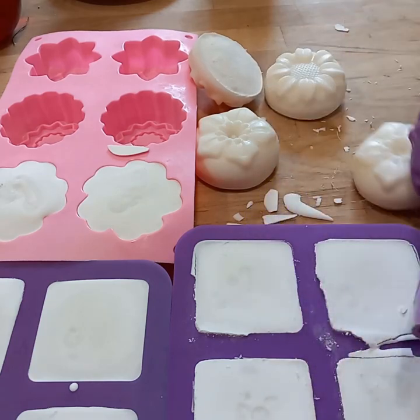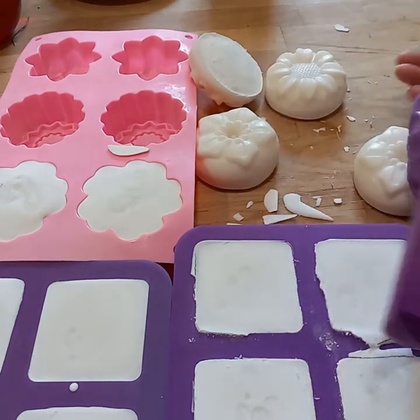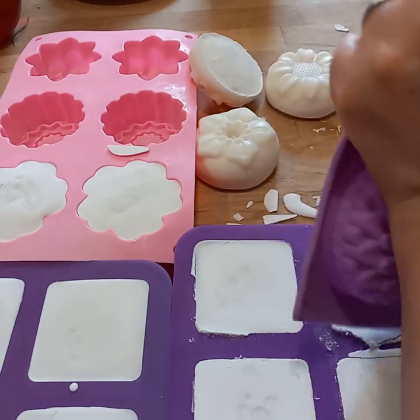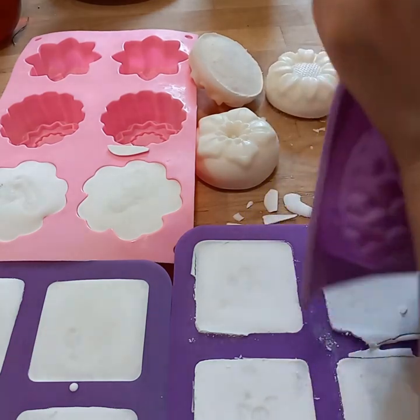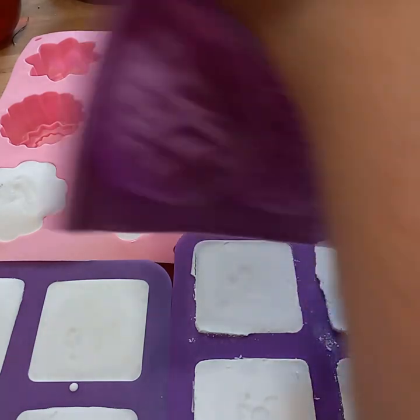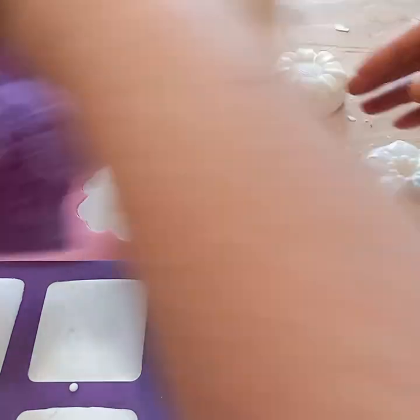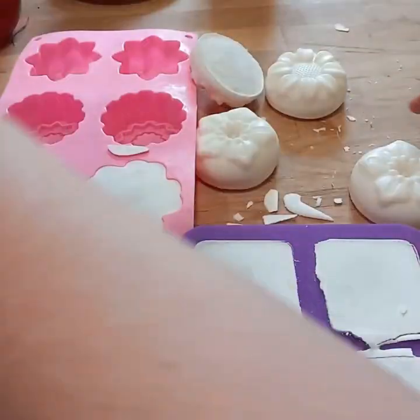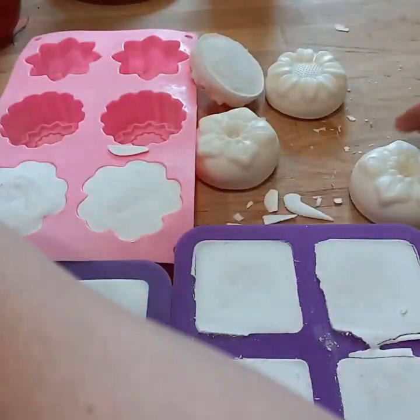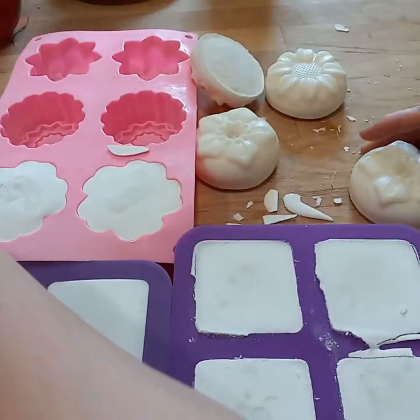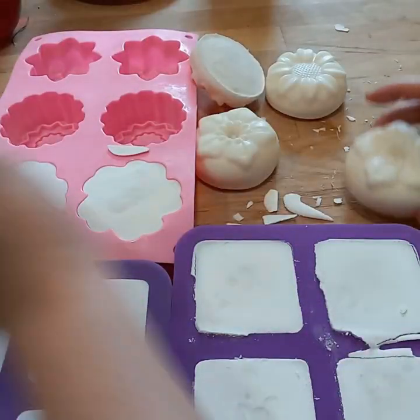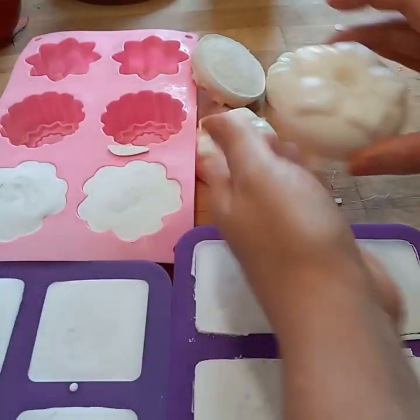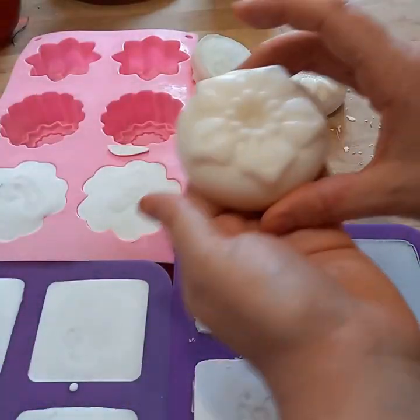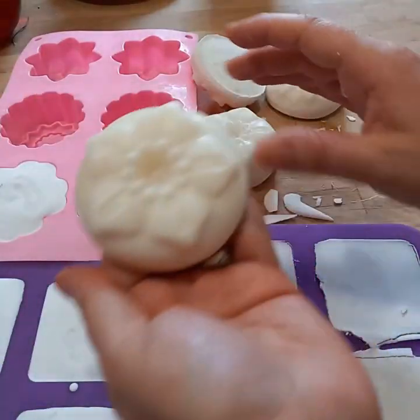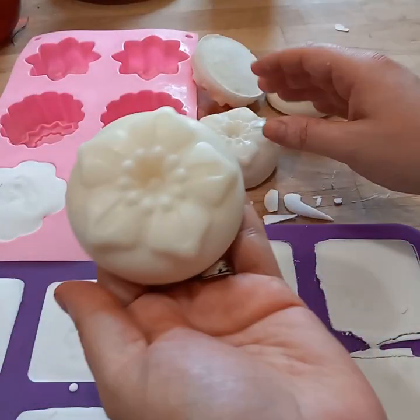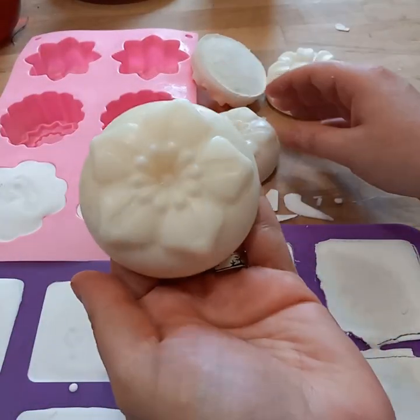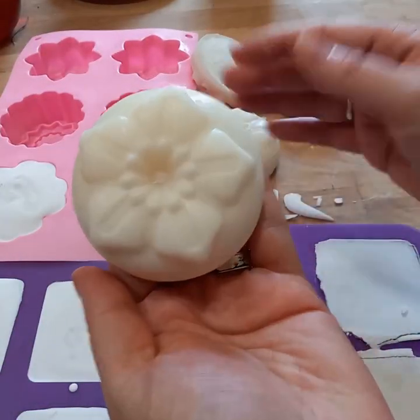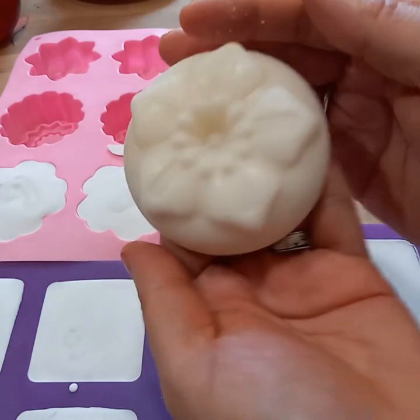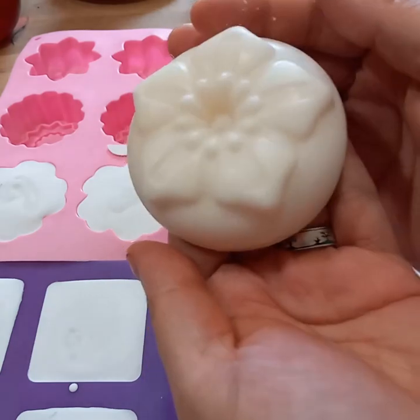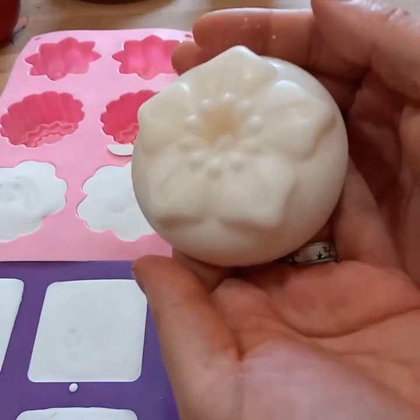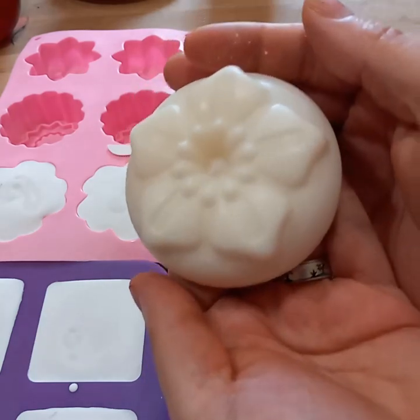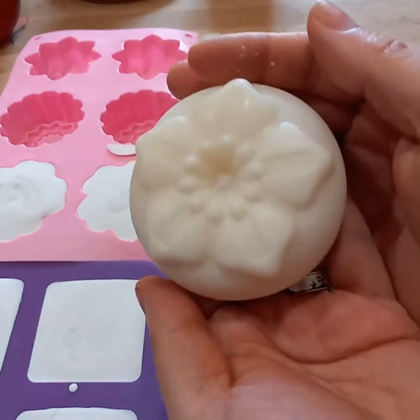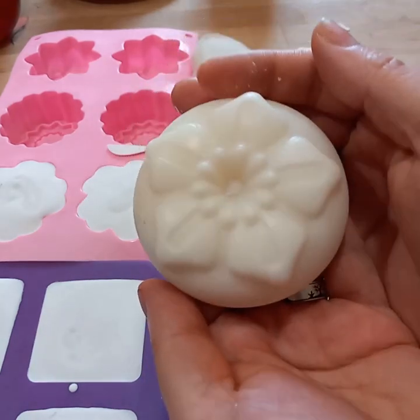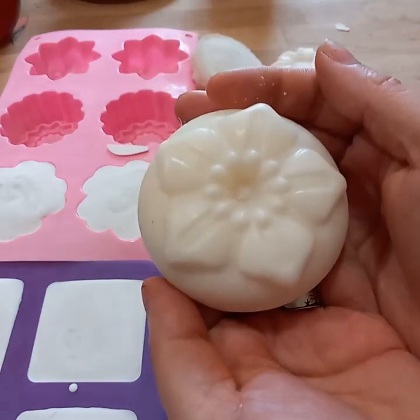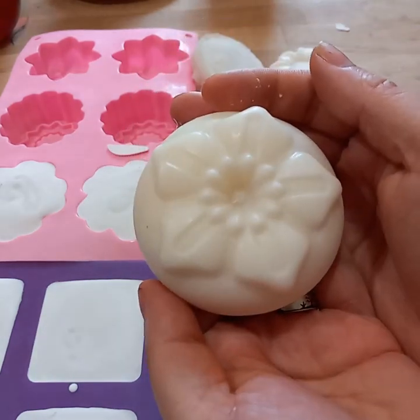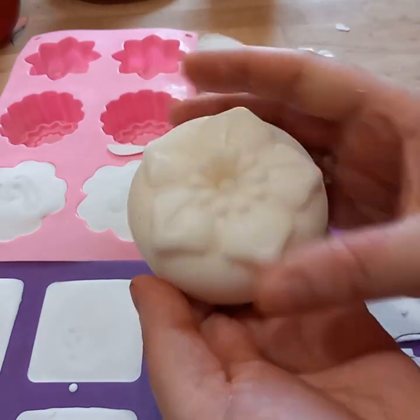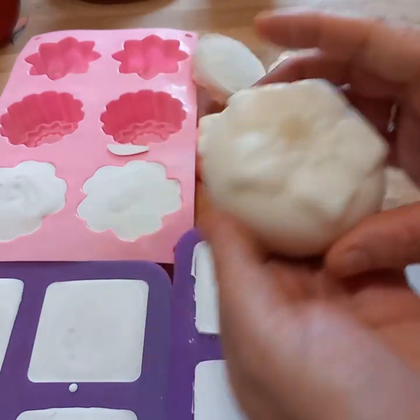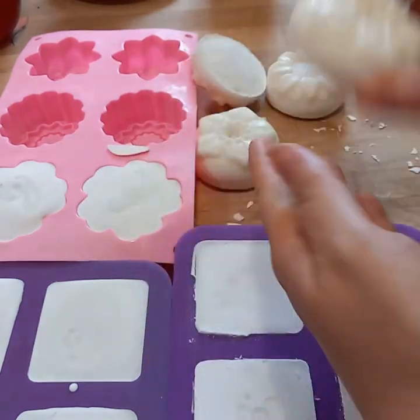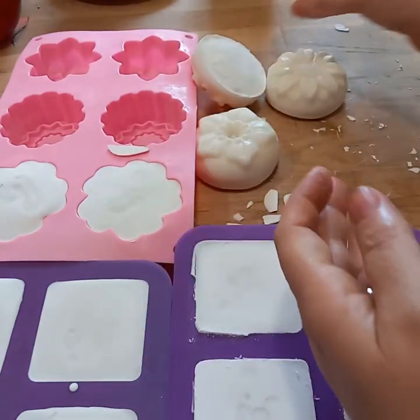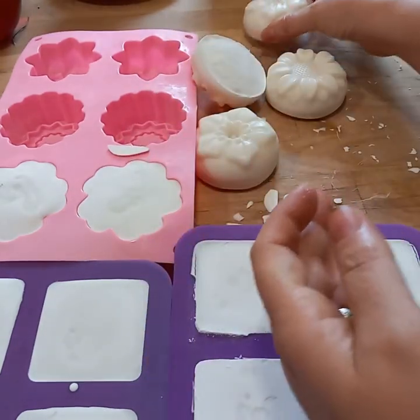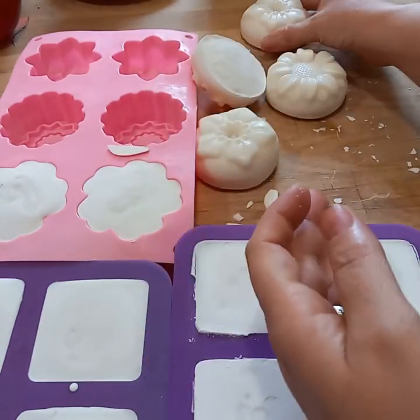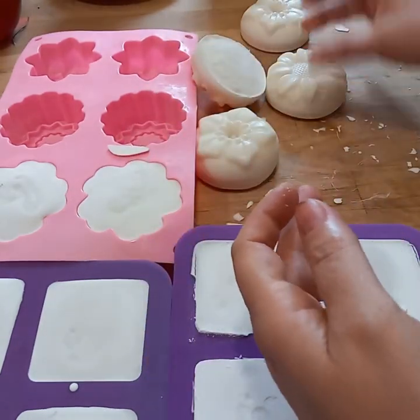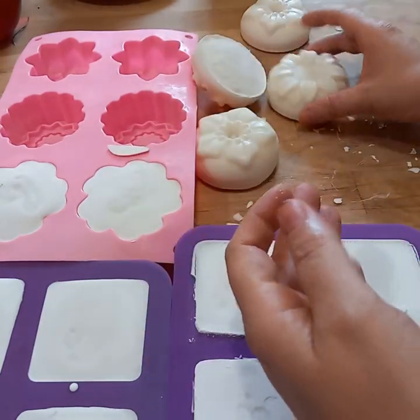So here I'm unmolding them. They're just super easy and fun to make.